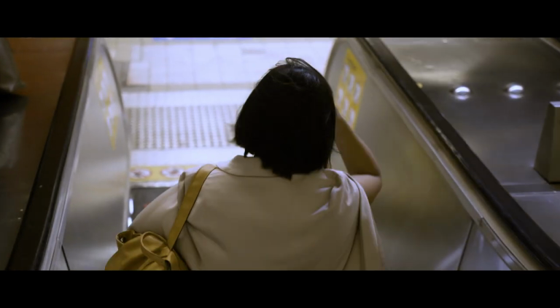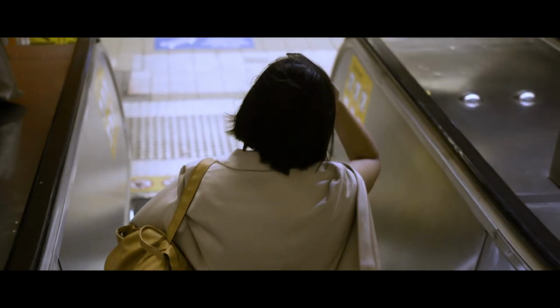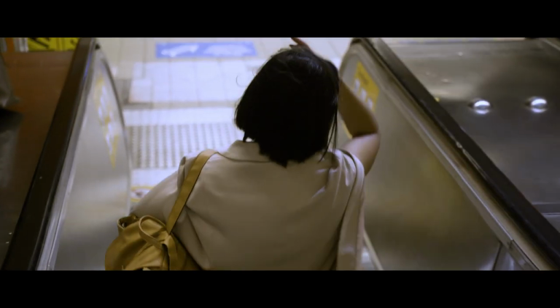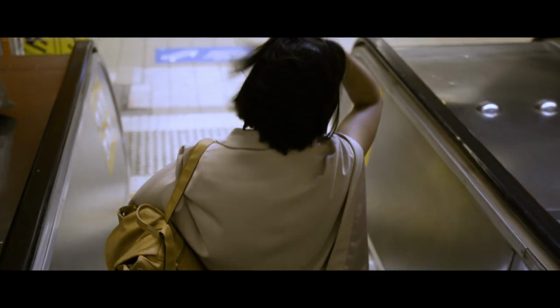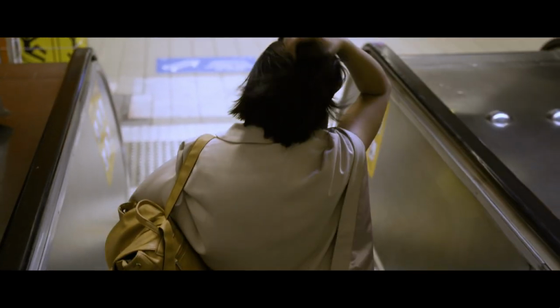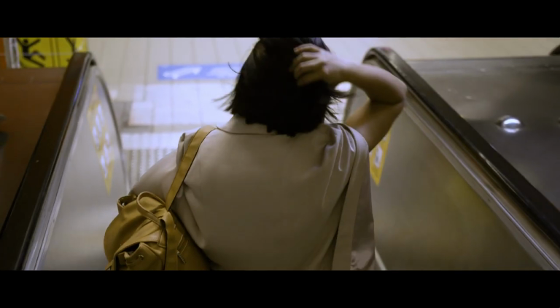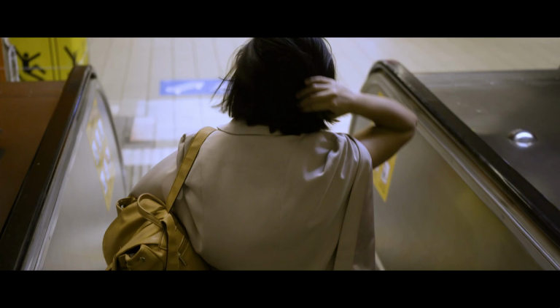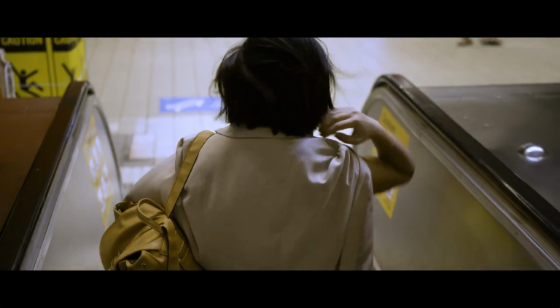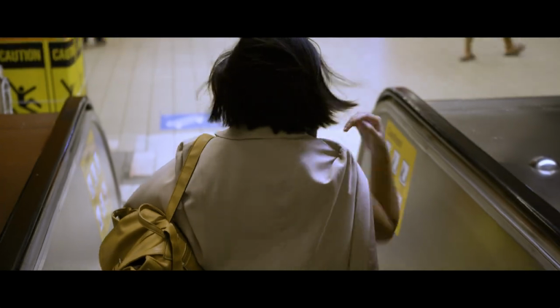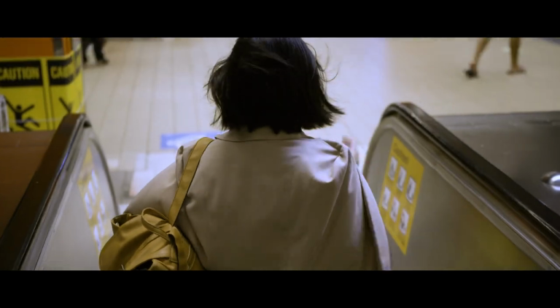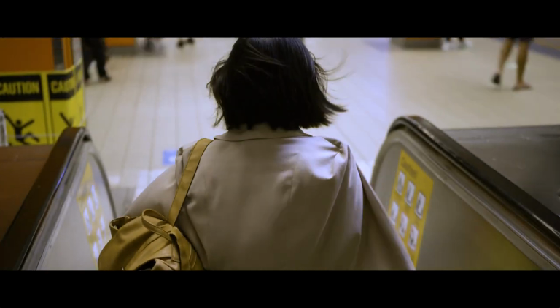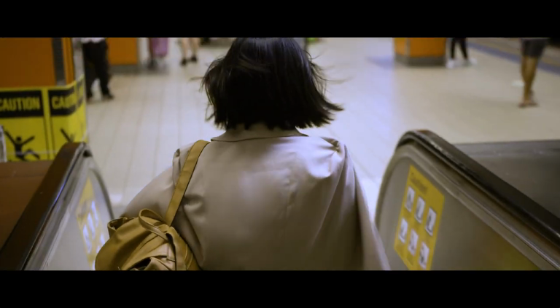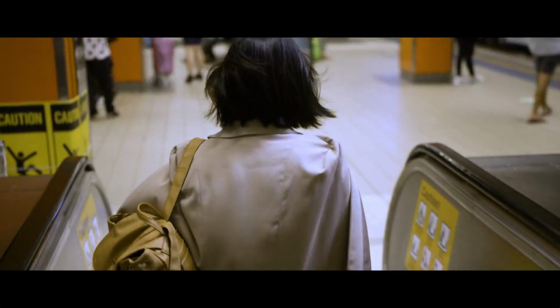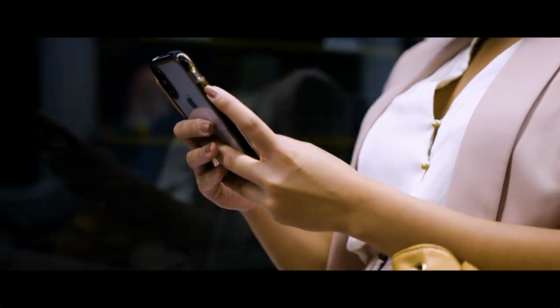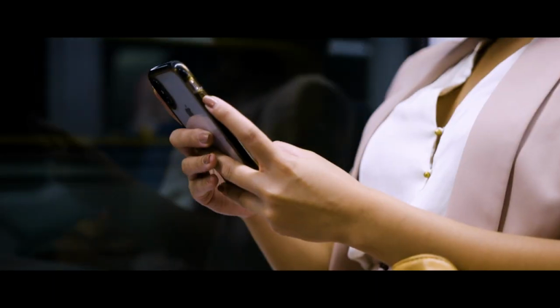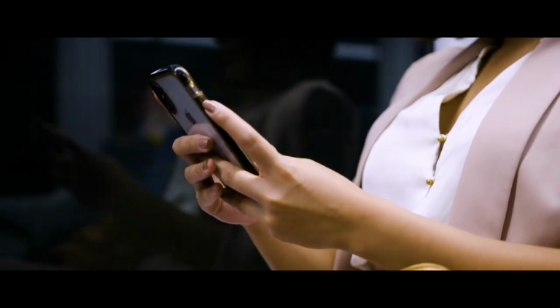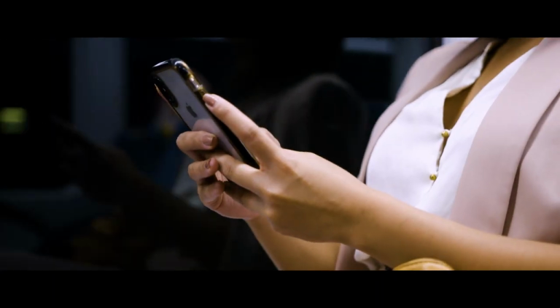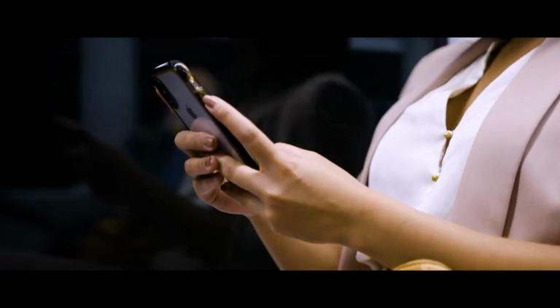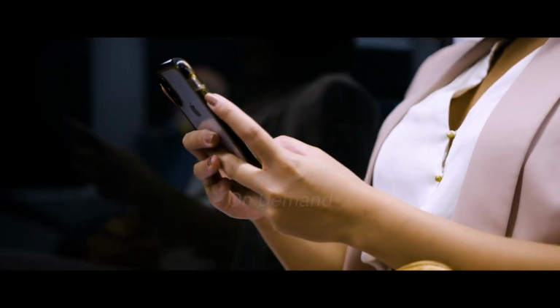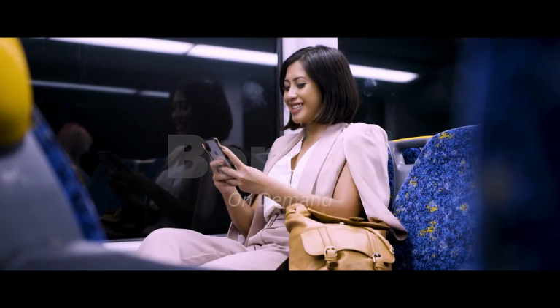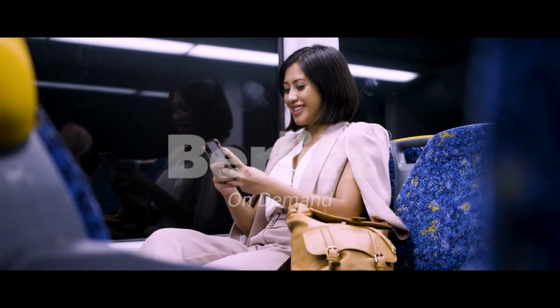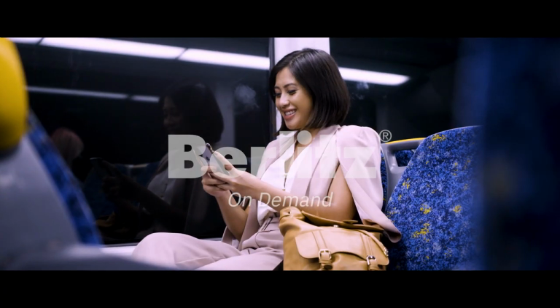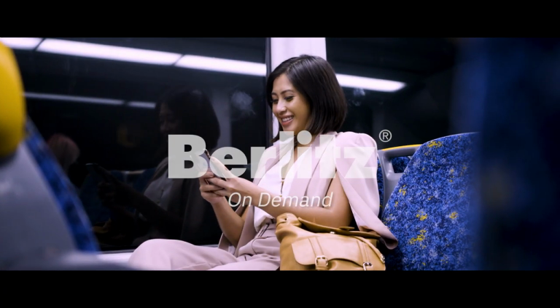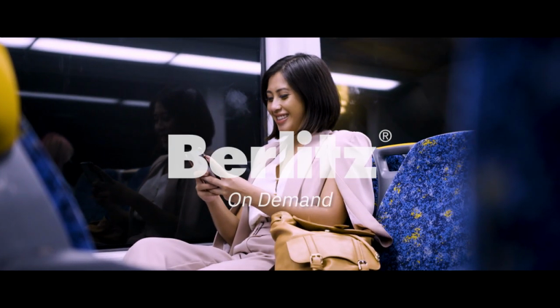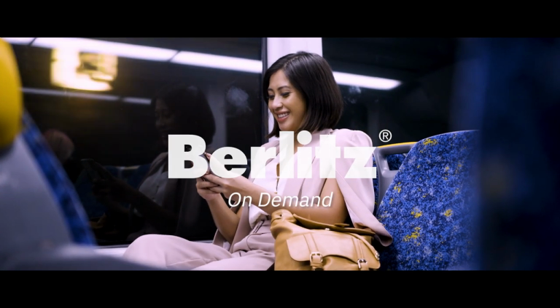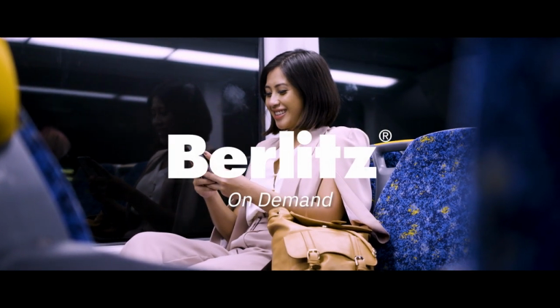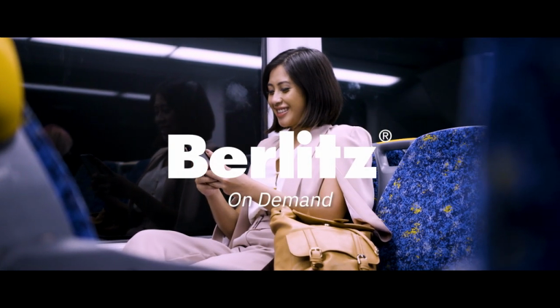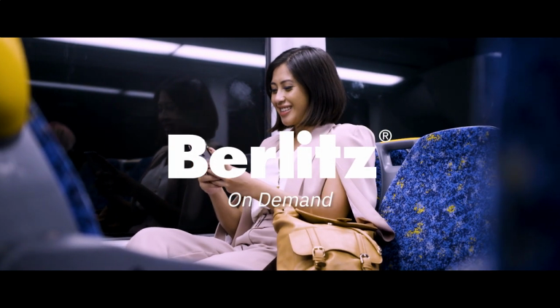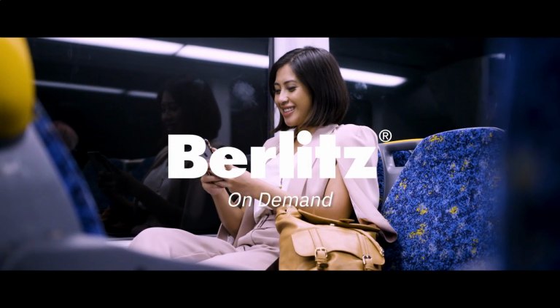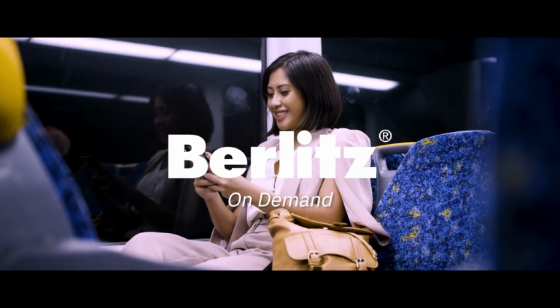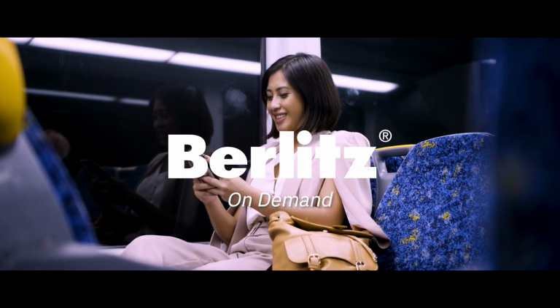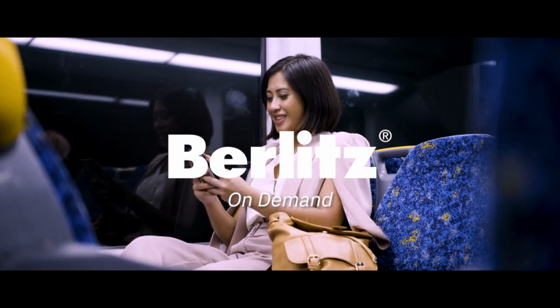Empower your workforce to fit language learning around their everyday commitments with Berlitz On Demand.